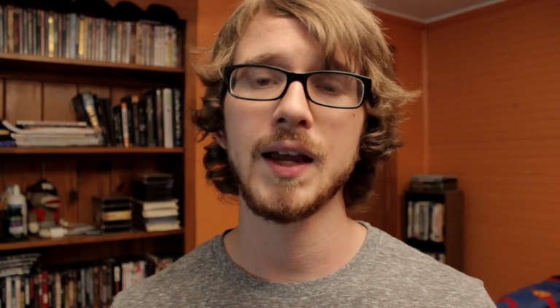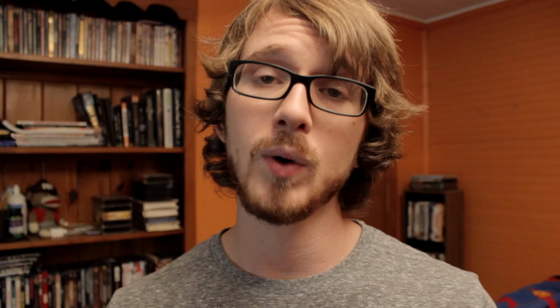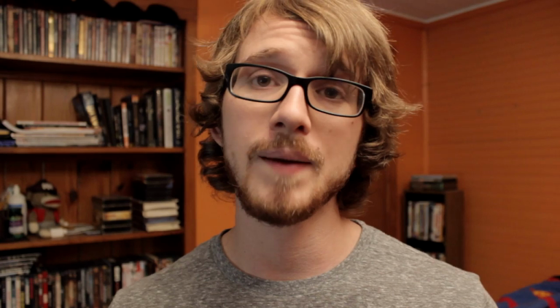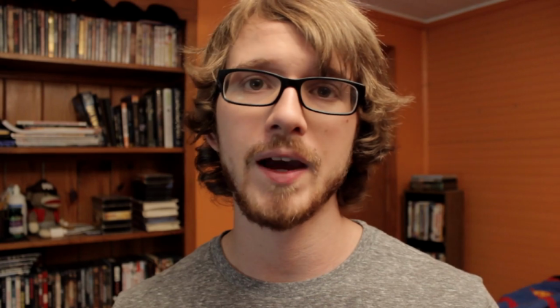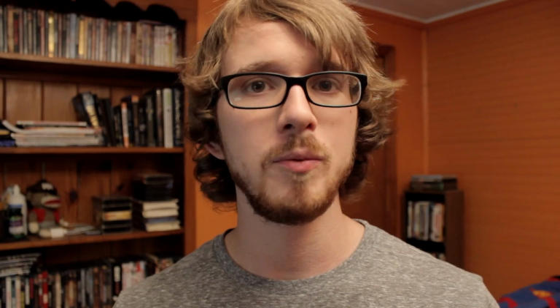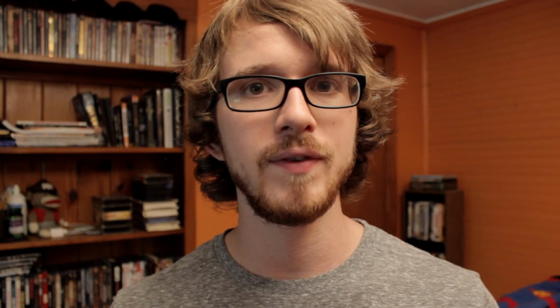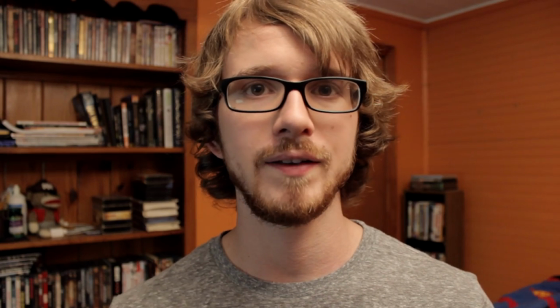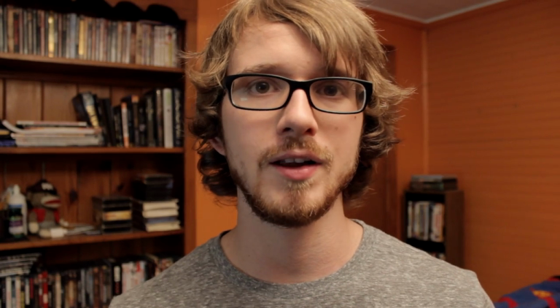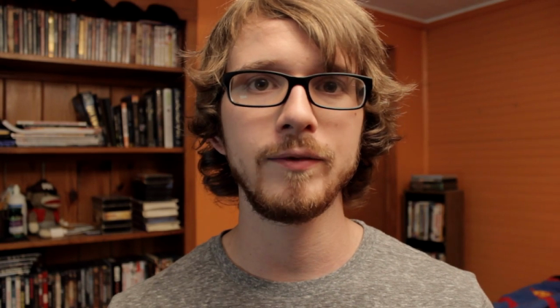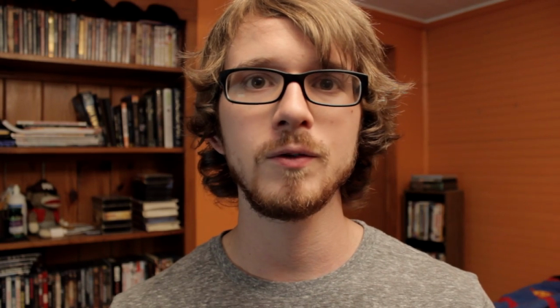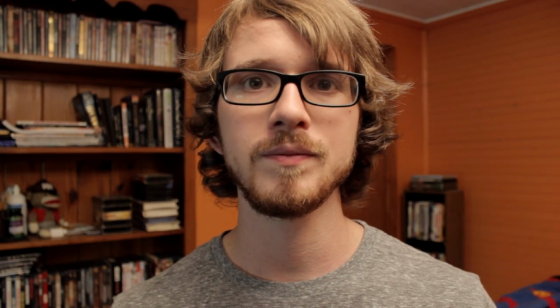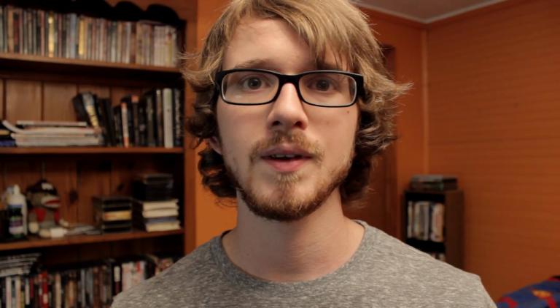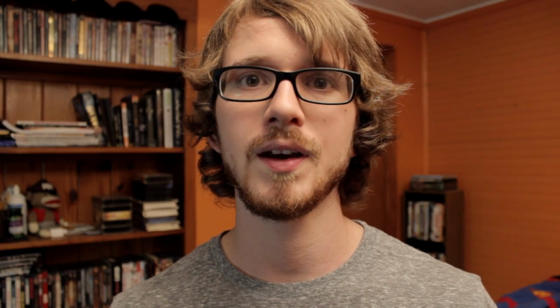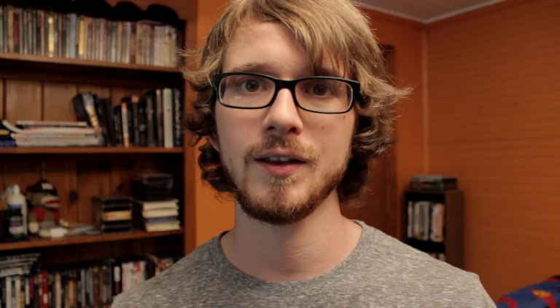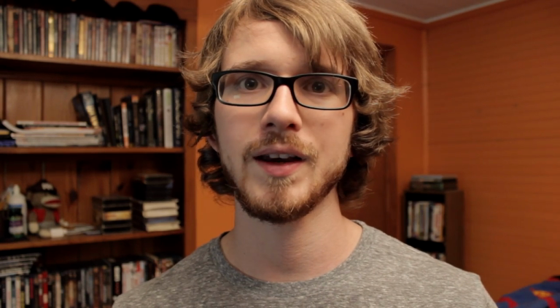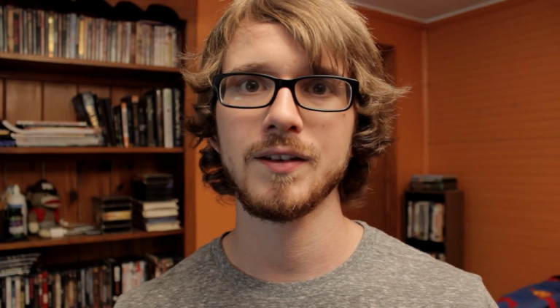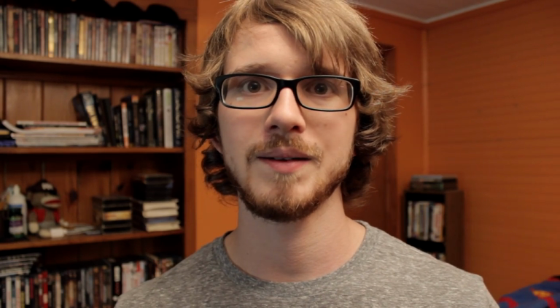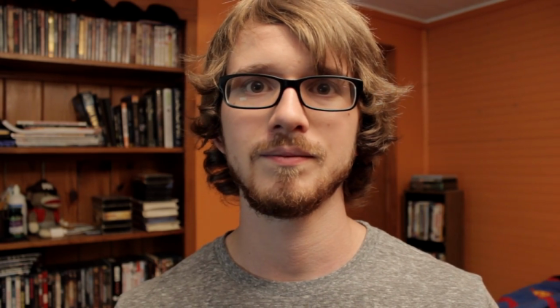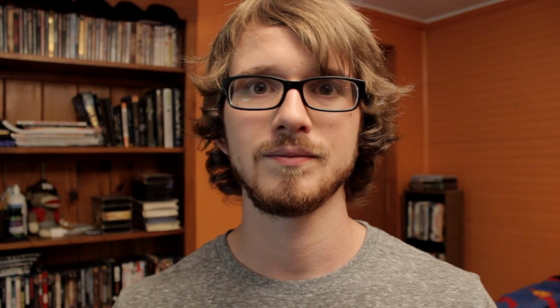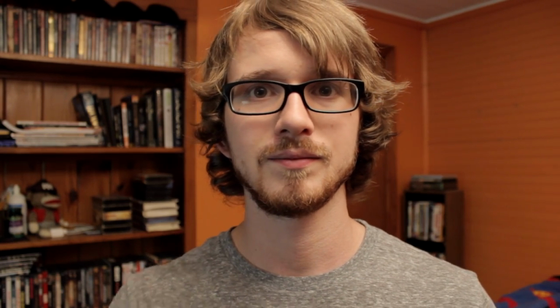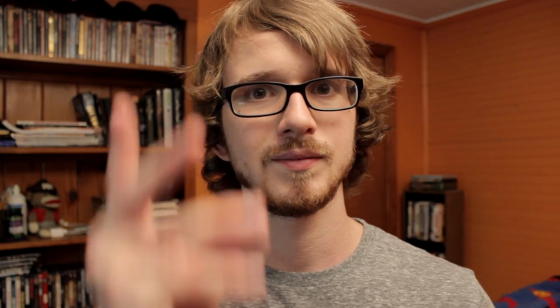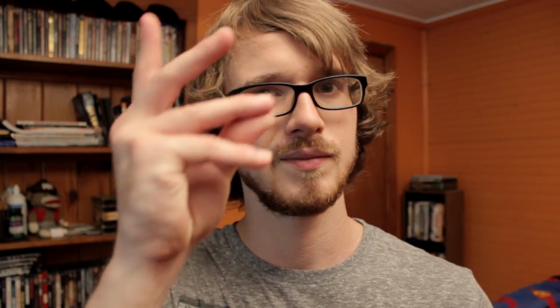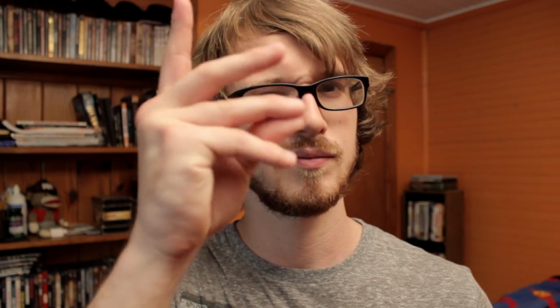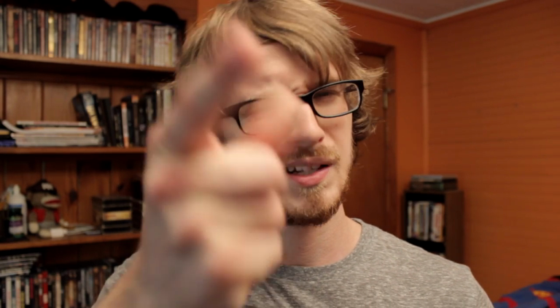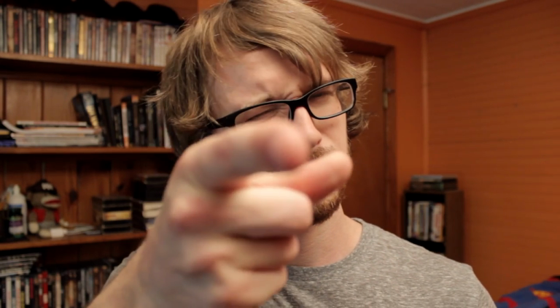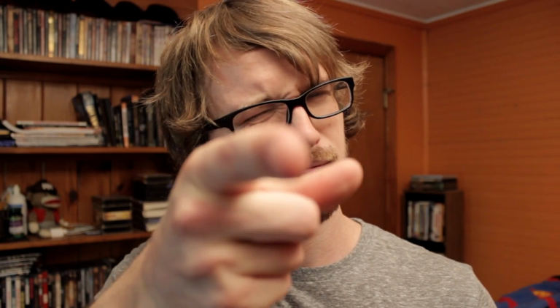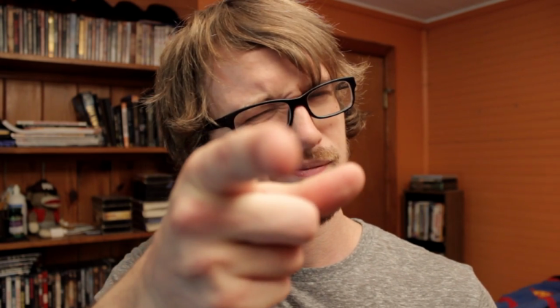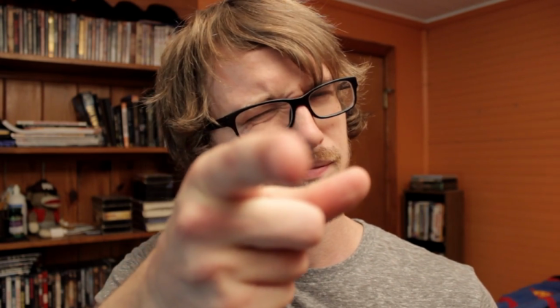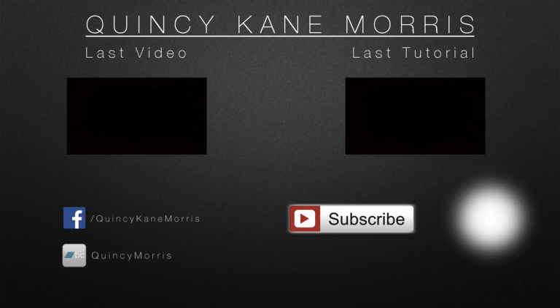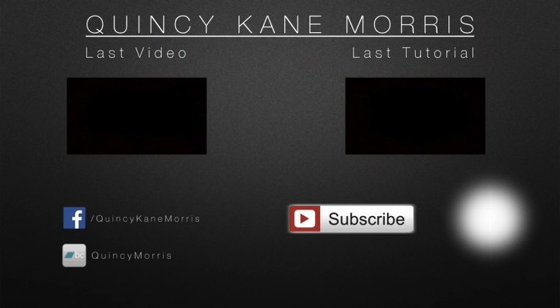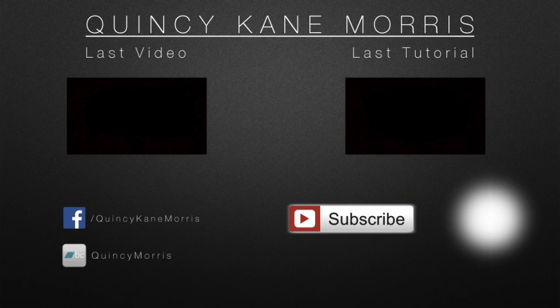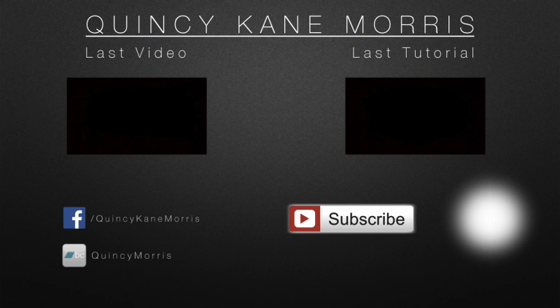Anyway, I hope you found this helpful. Until next time.